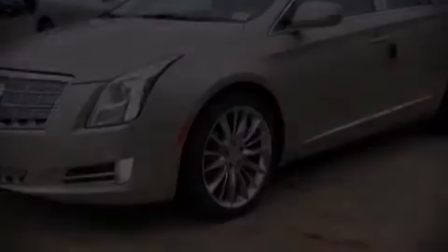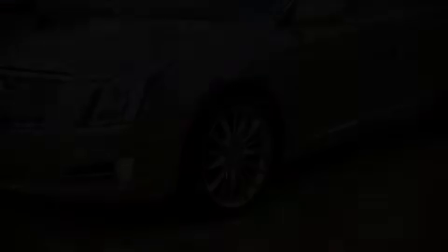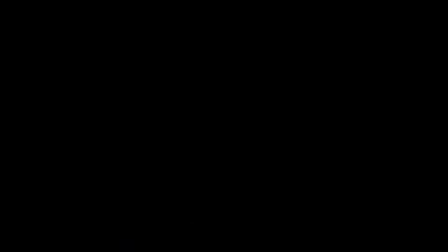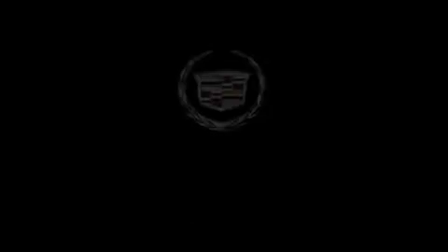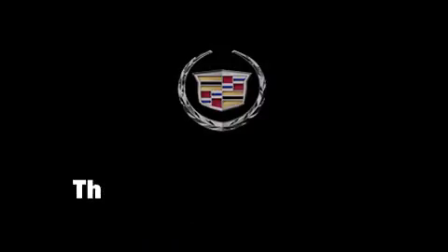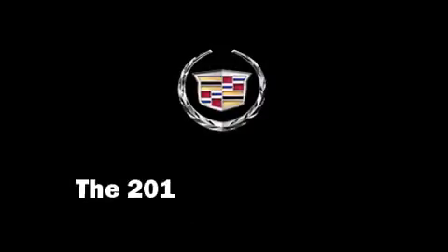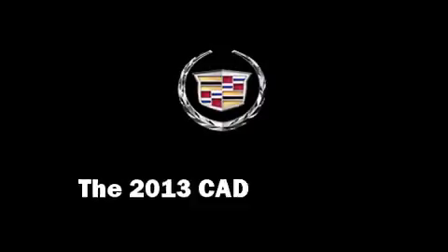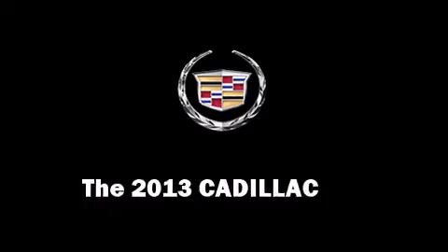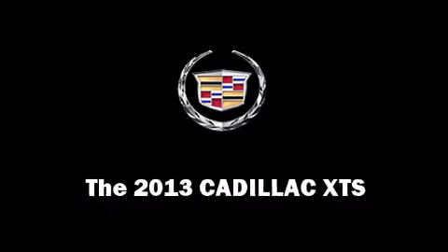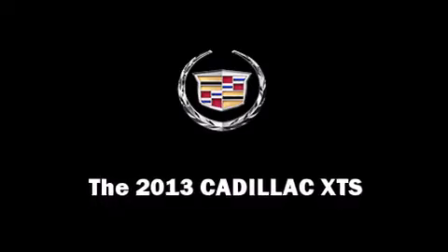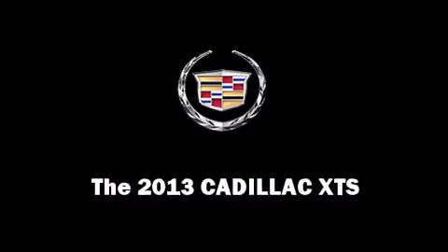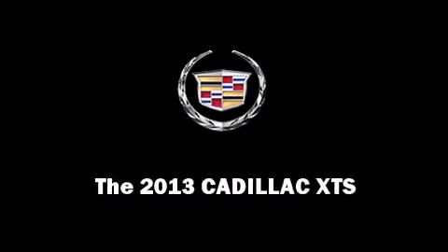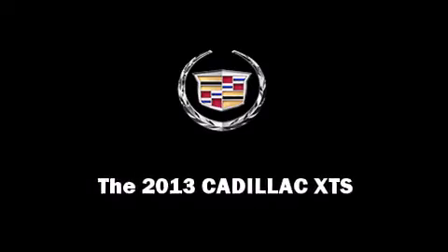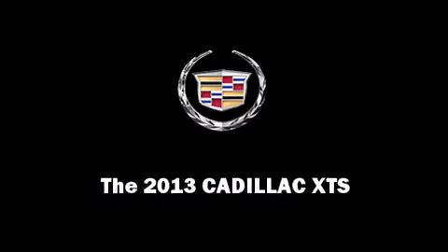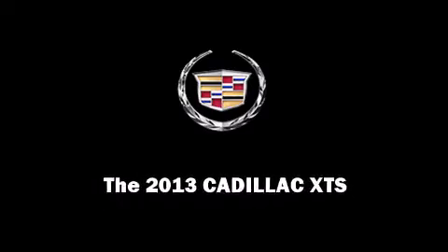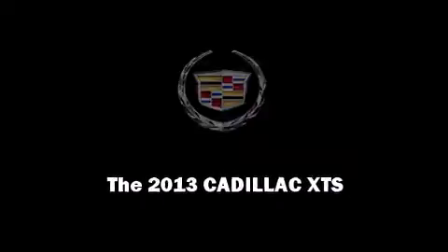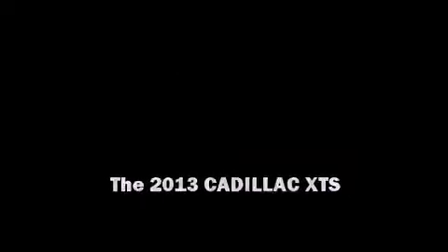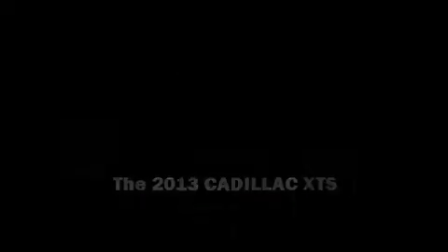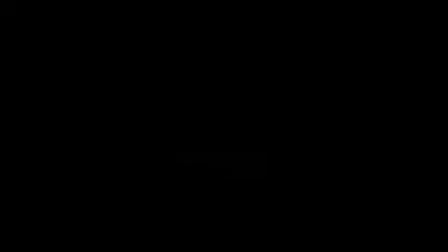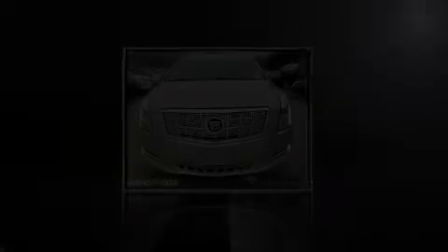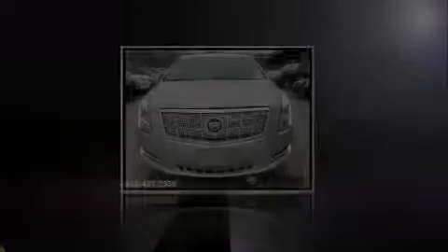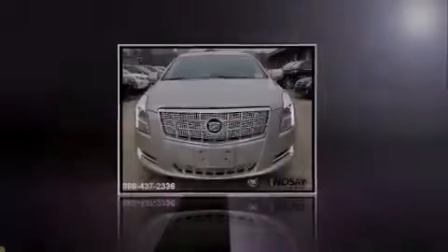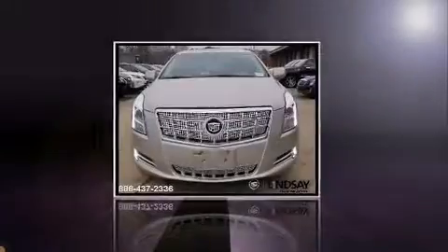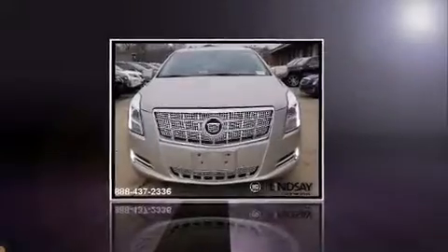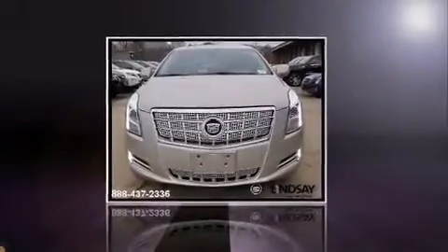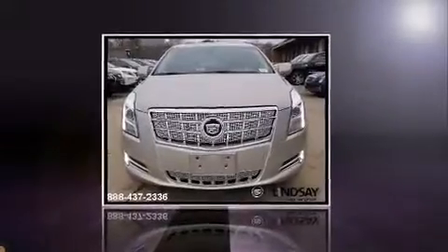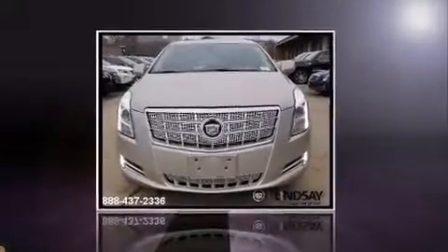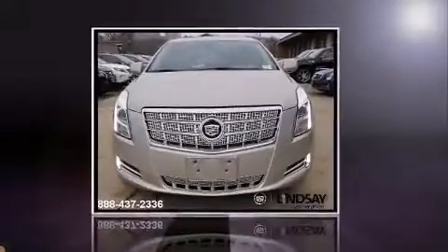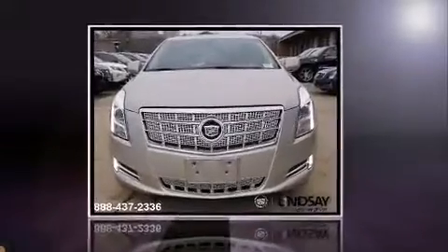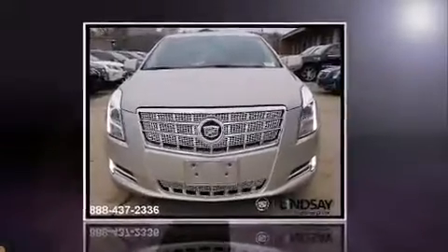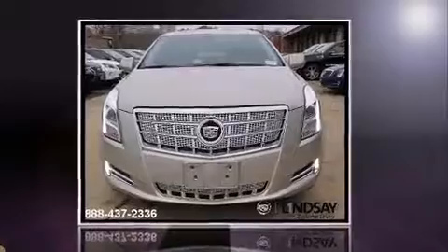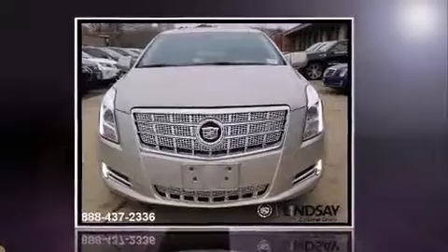It features a front-wheel drive platform, an automatic transmission, and a refined six-cylinder engine.